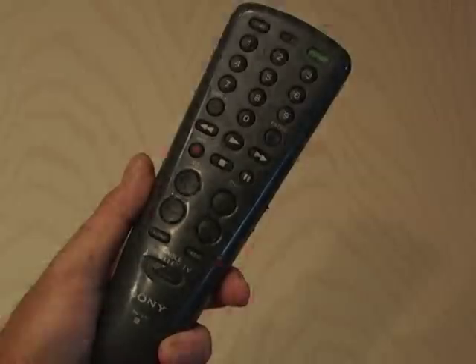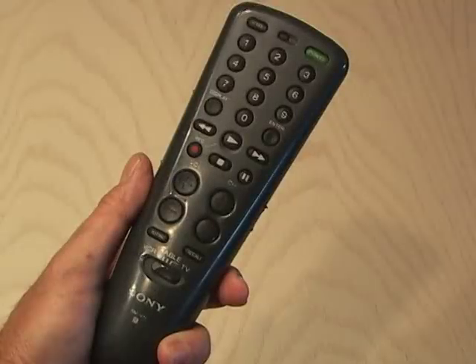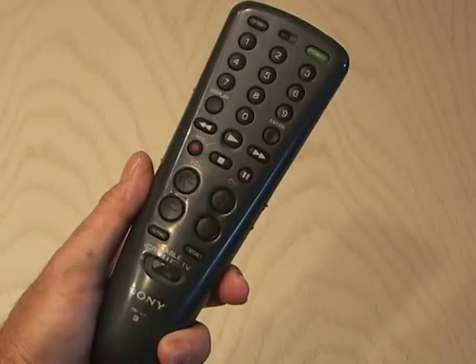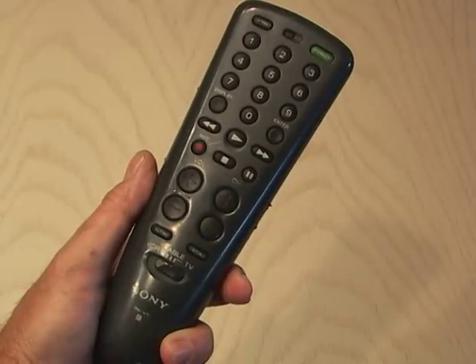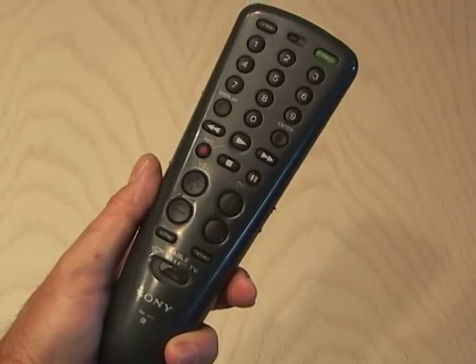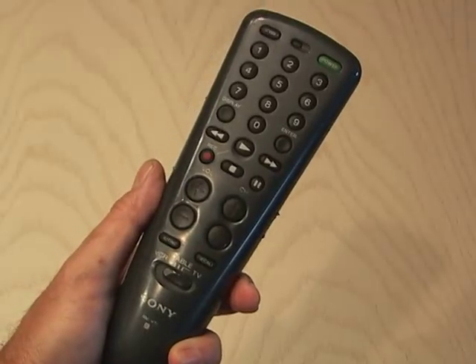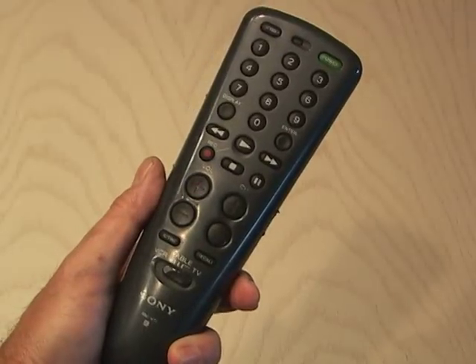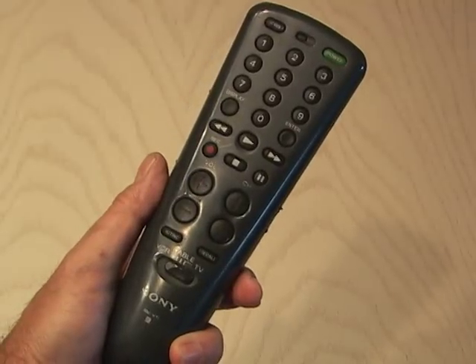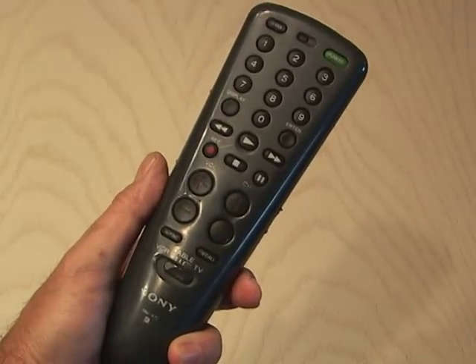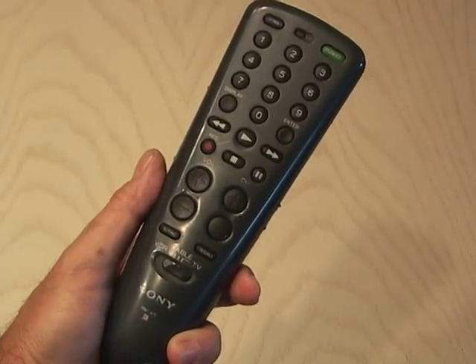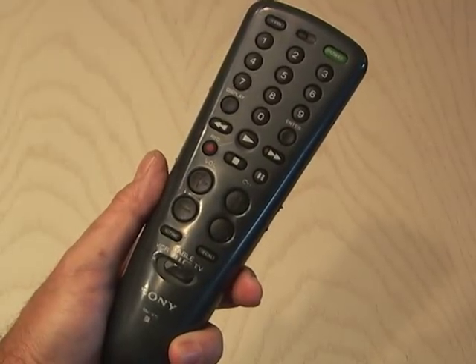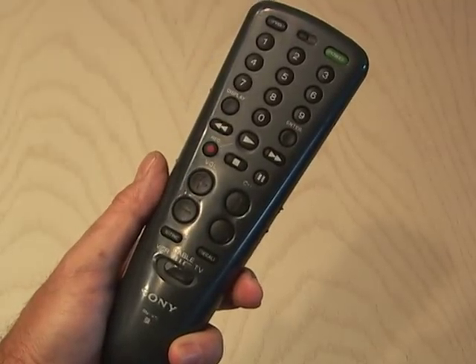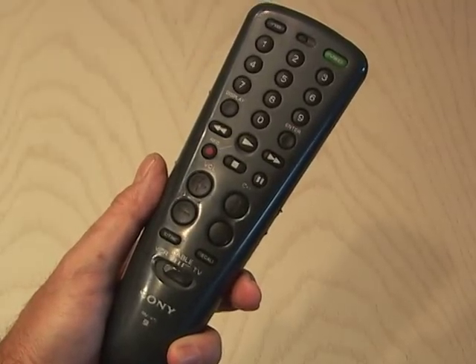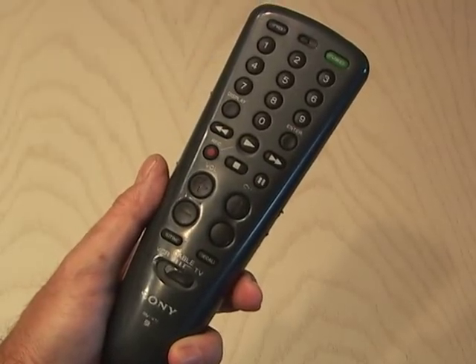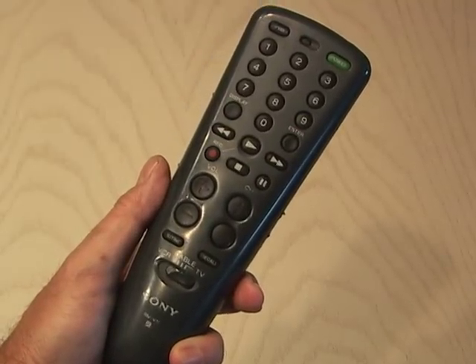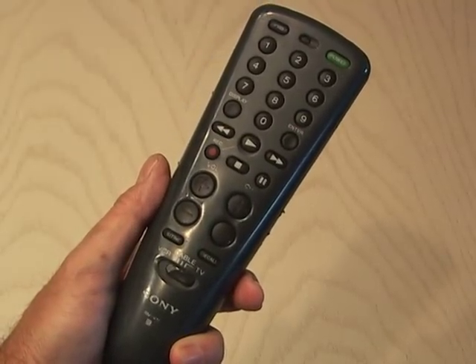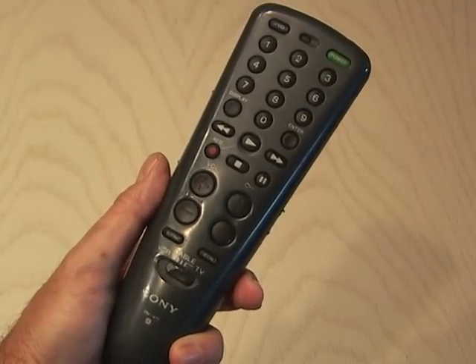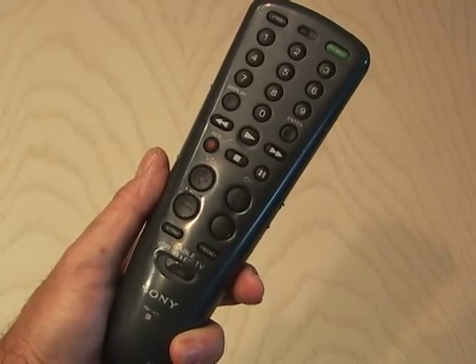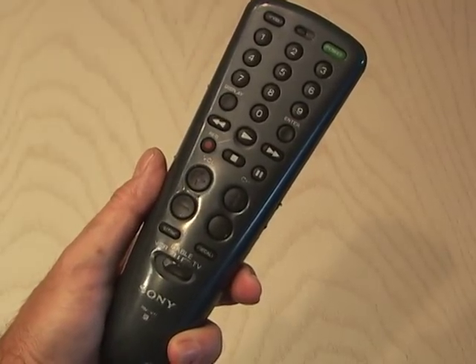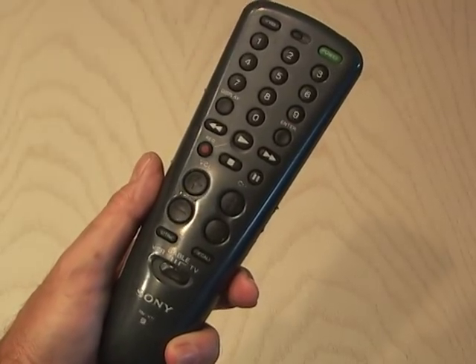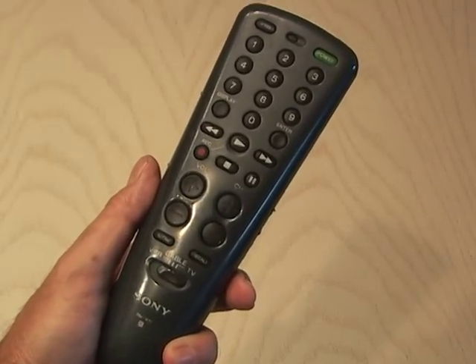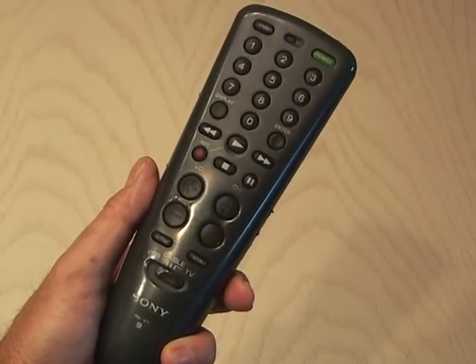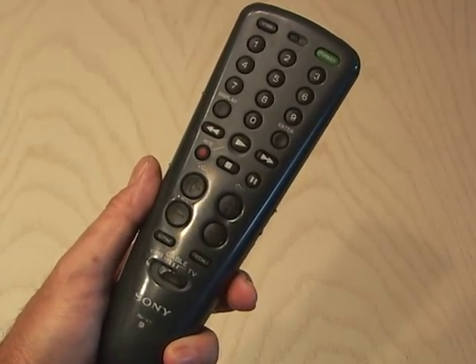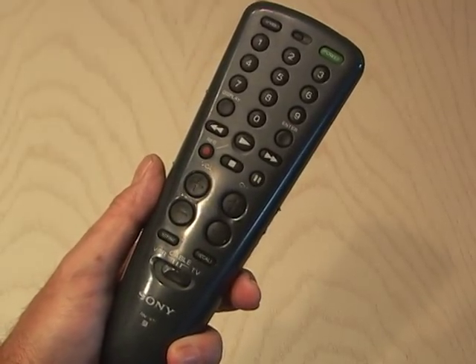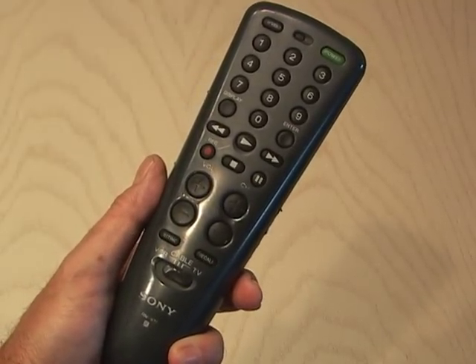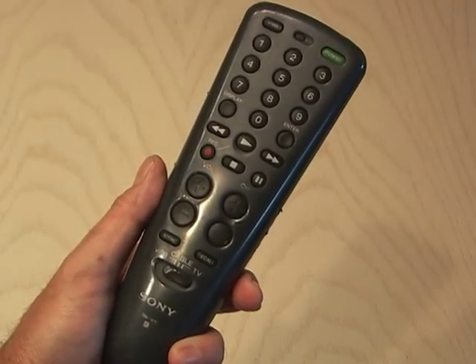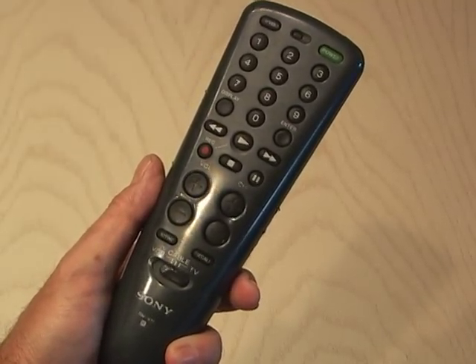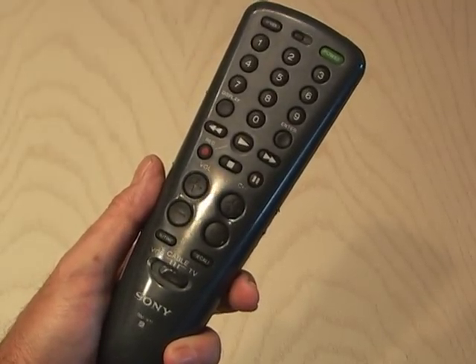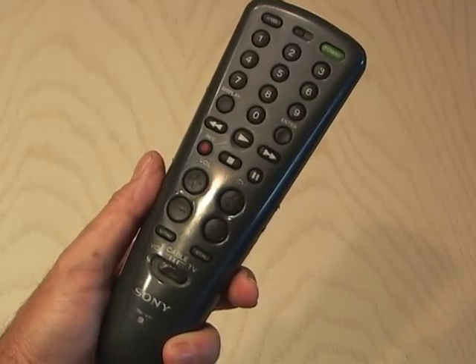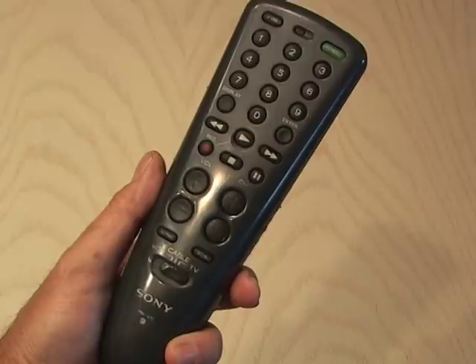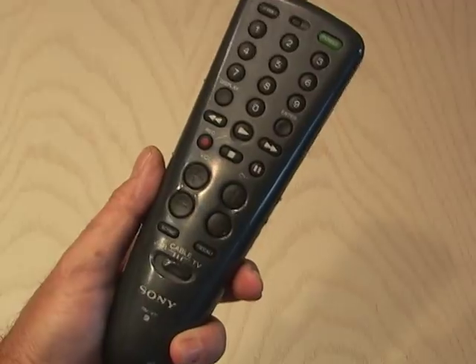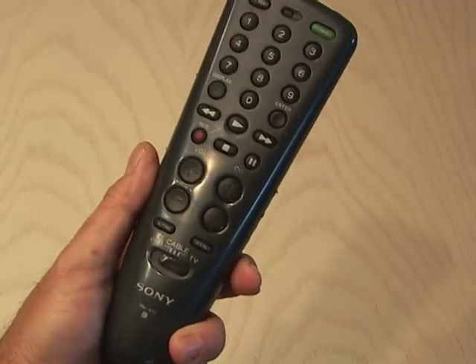Here's an easy project that will increase the range of any infrared remote control by creating an infrared reflector.